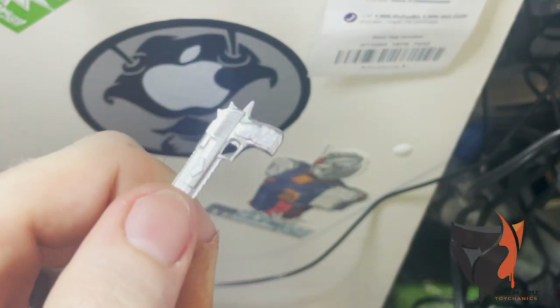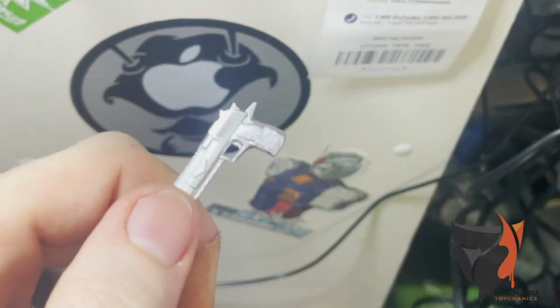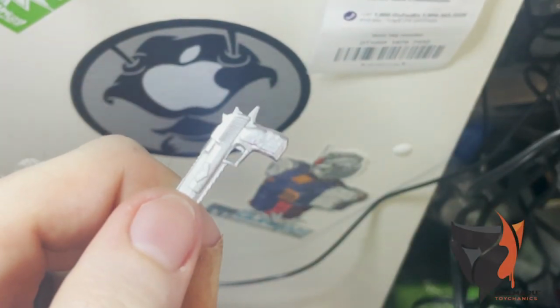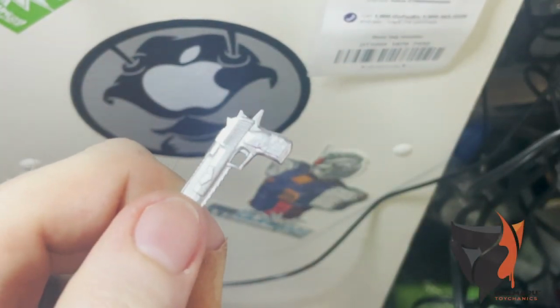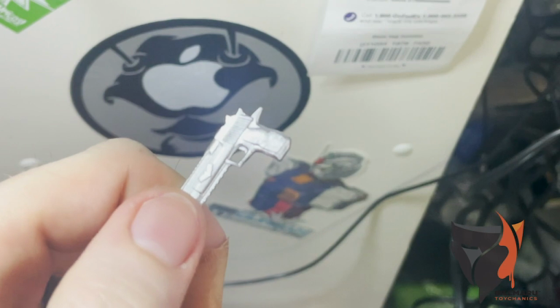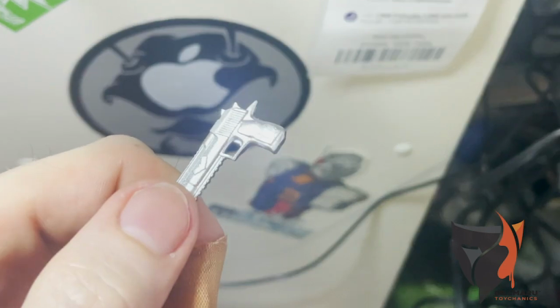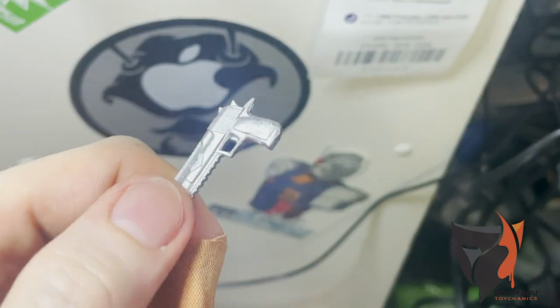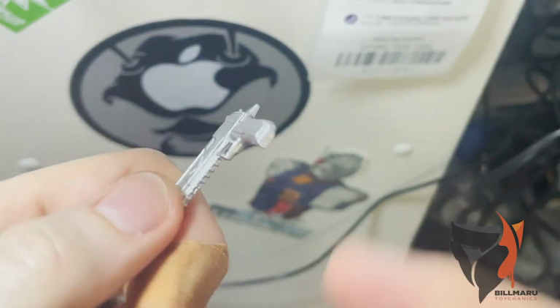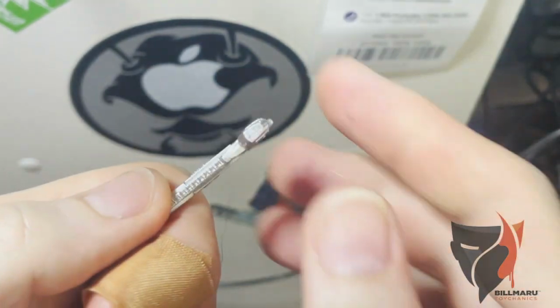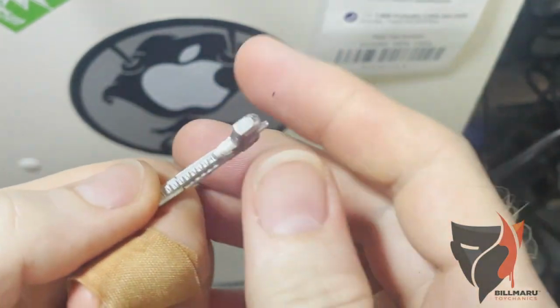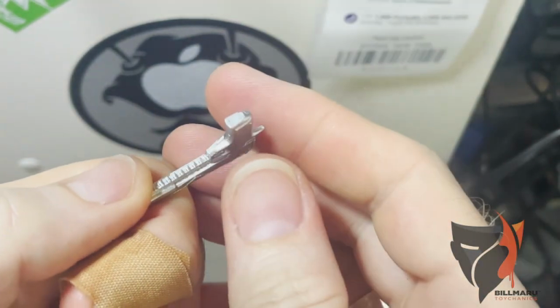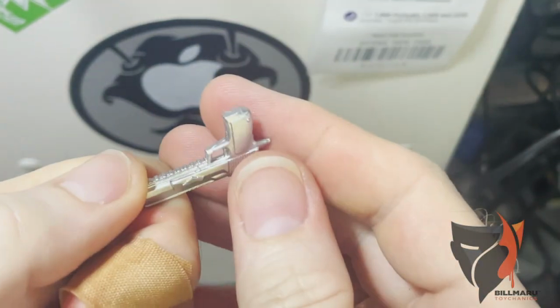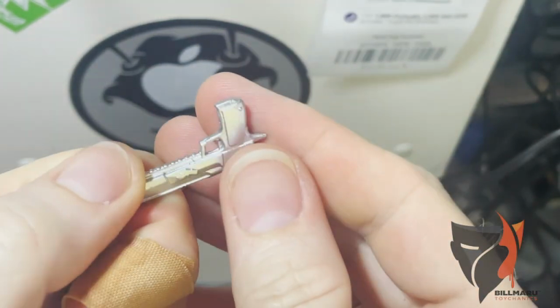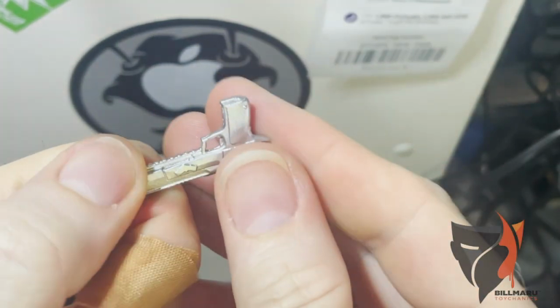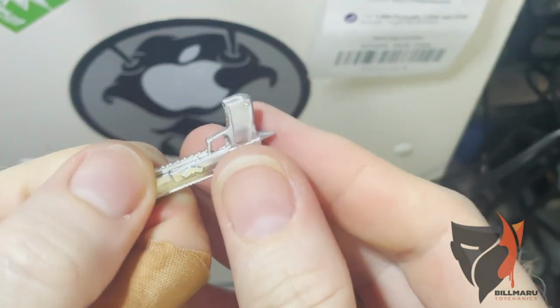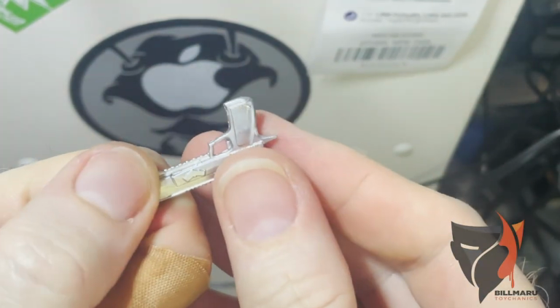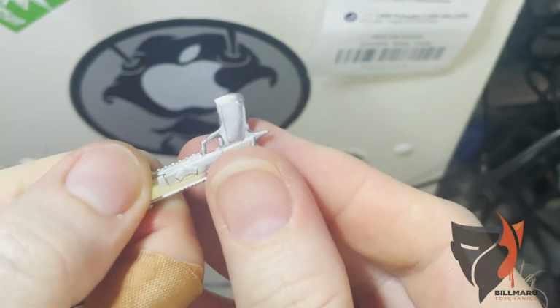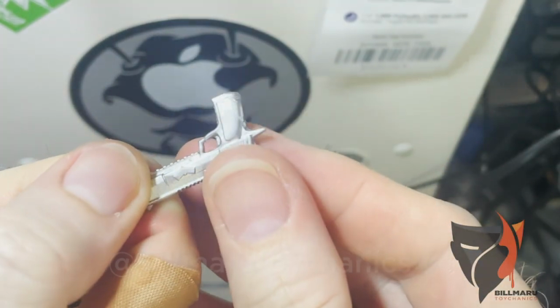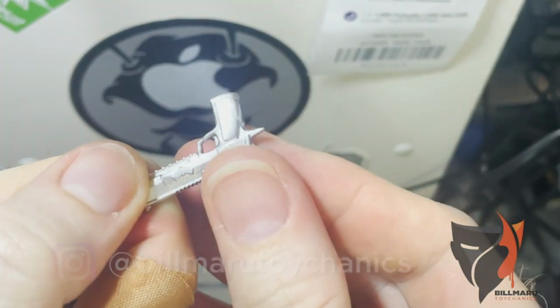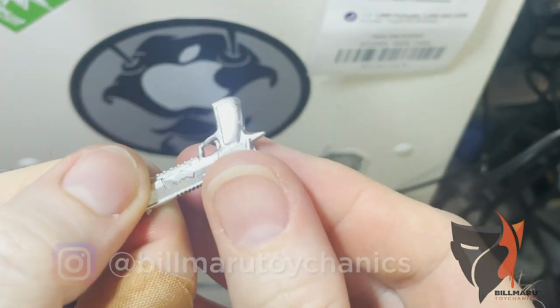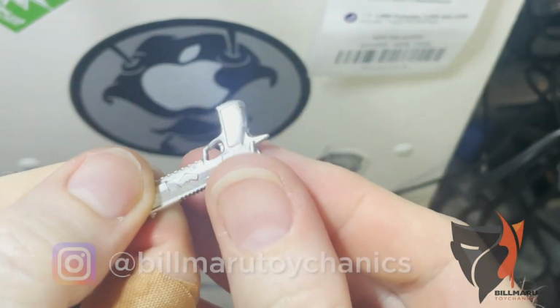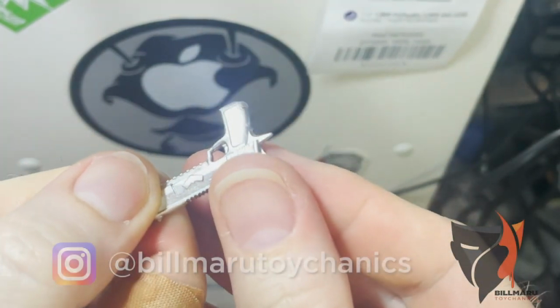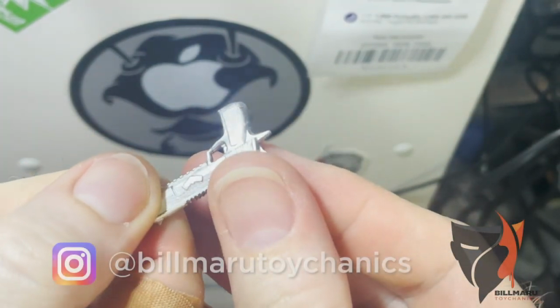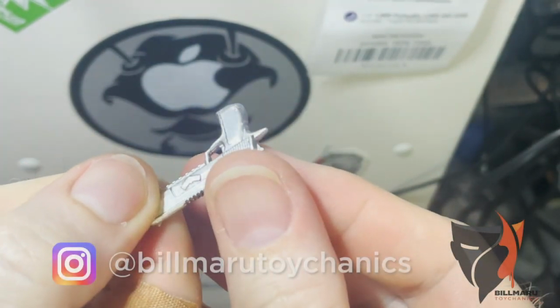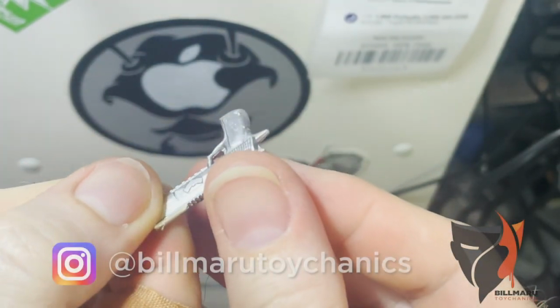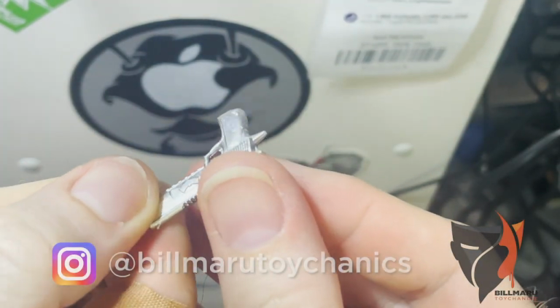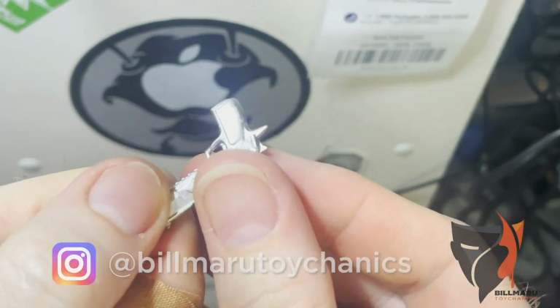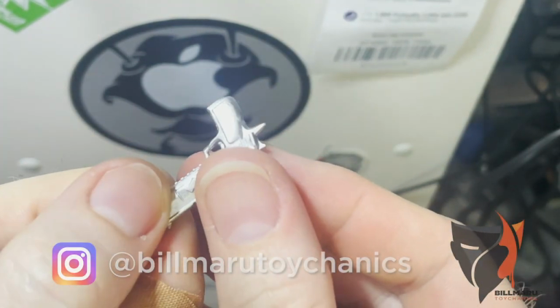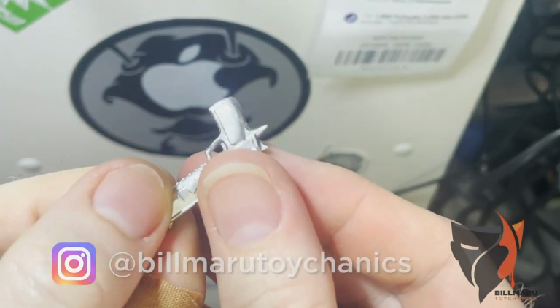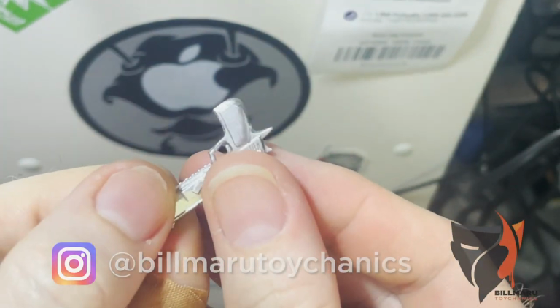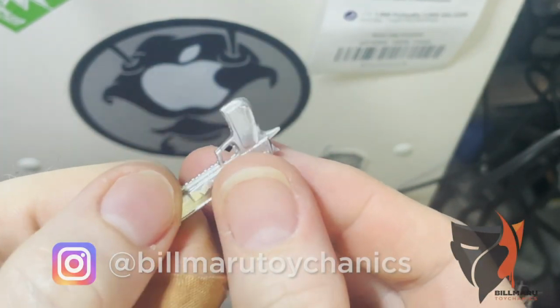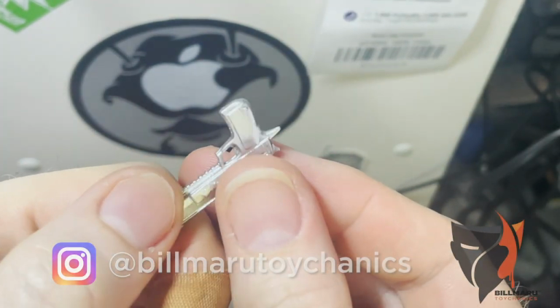And now you can see there's no mark anymore. Isn't that cool? Super smooth.